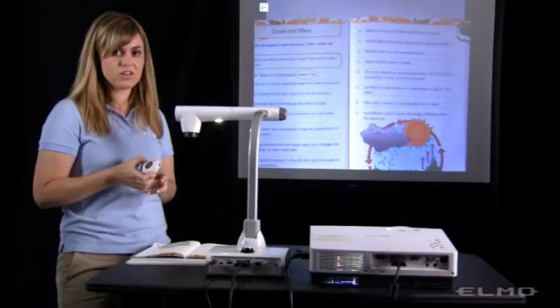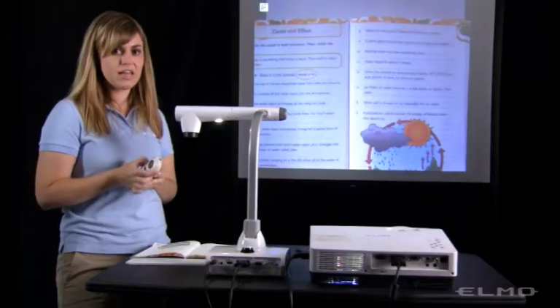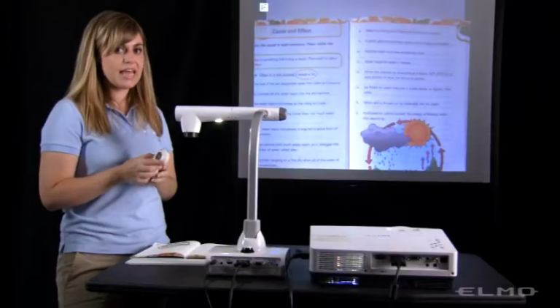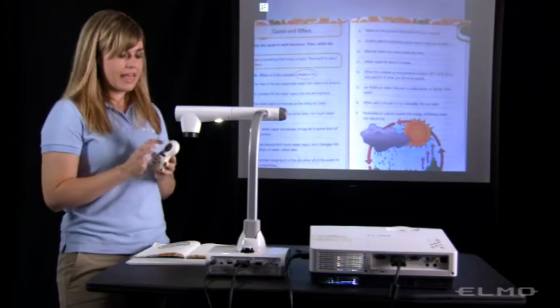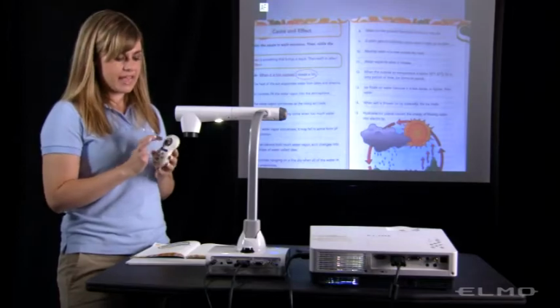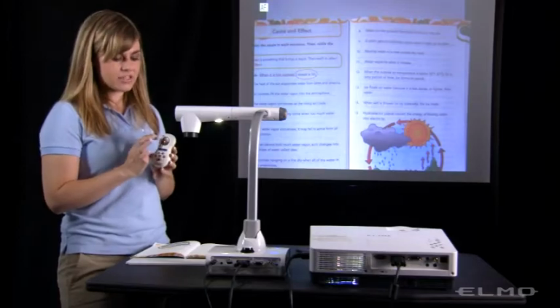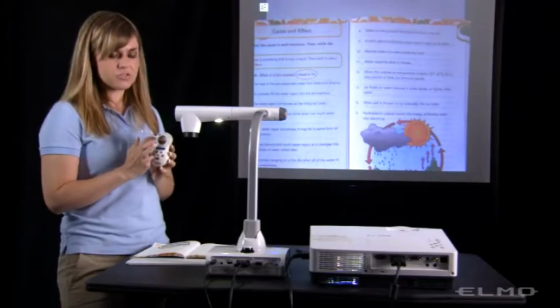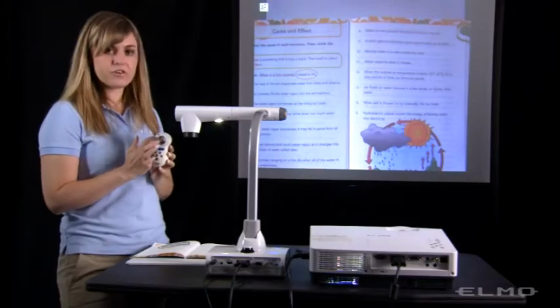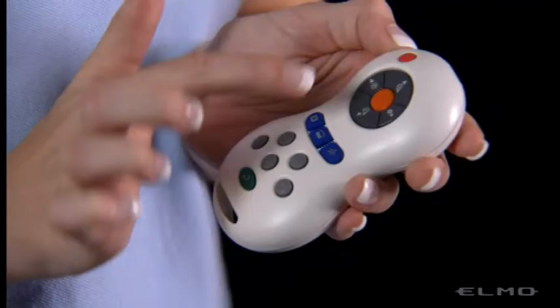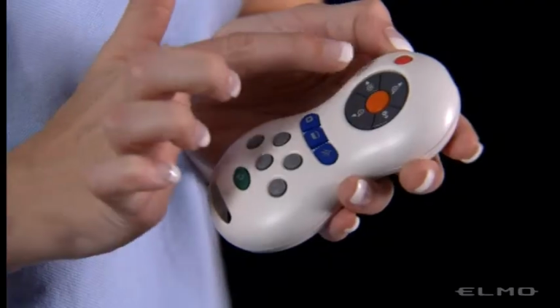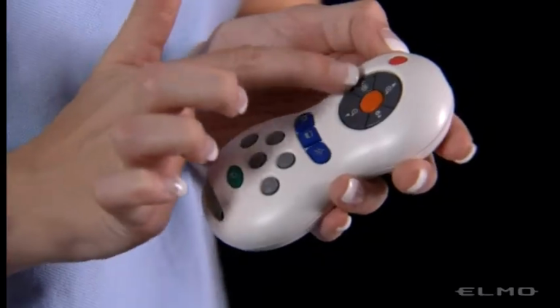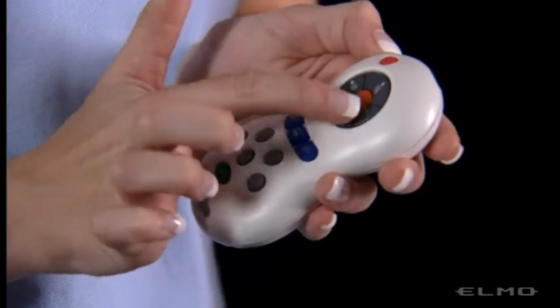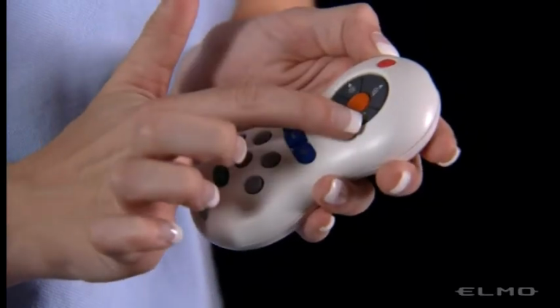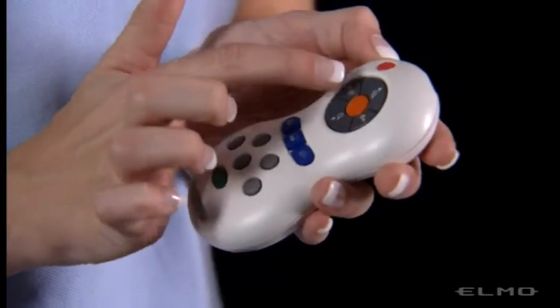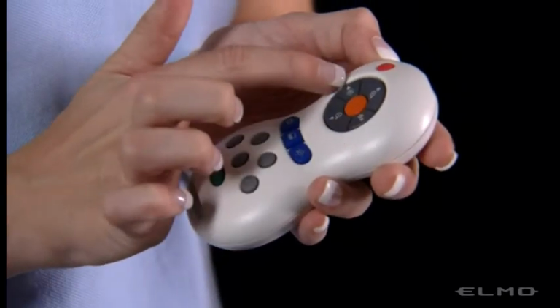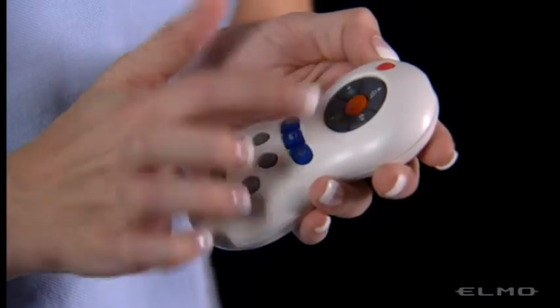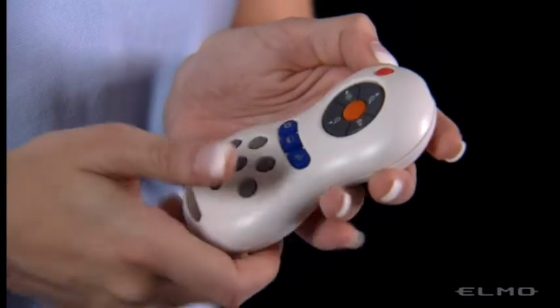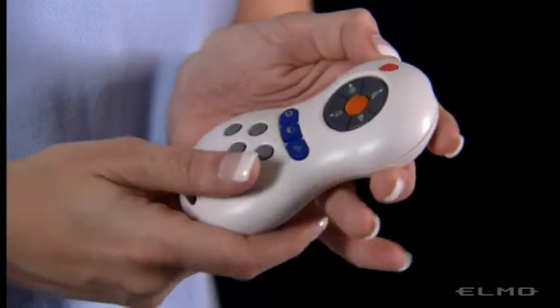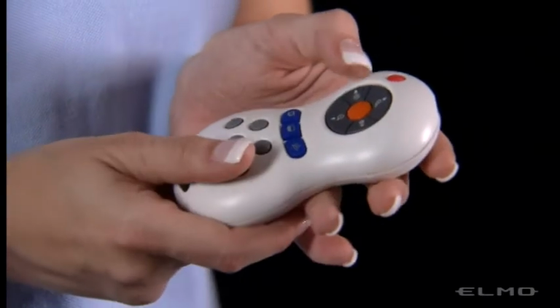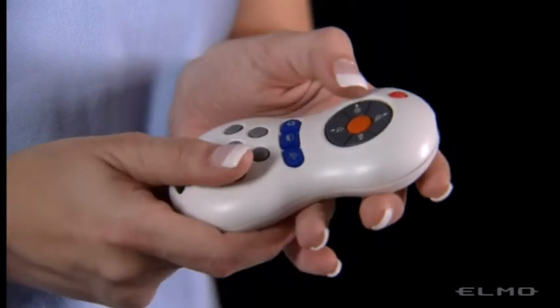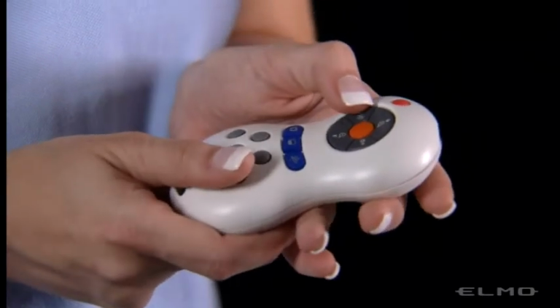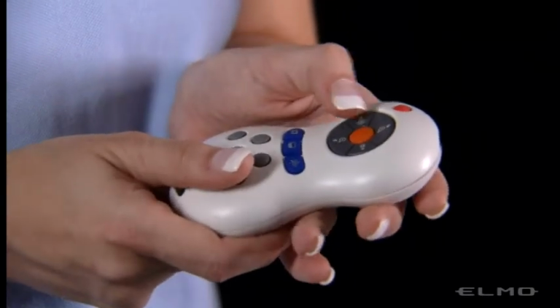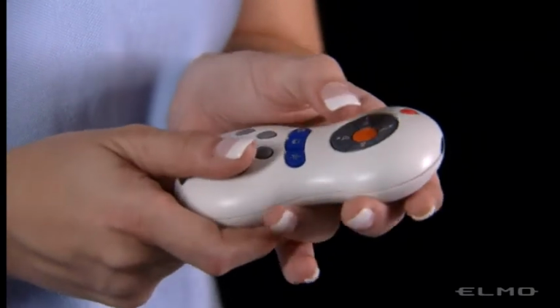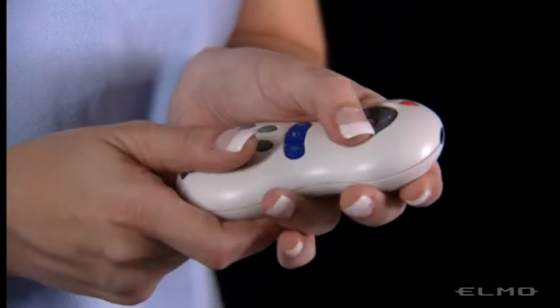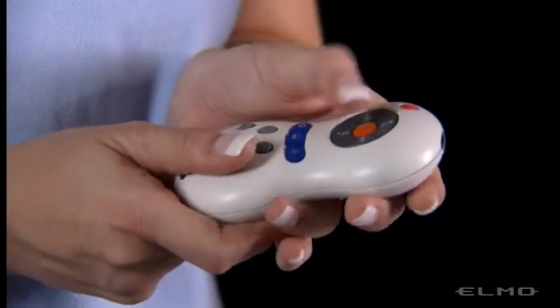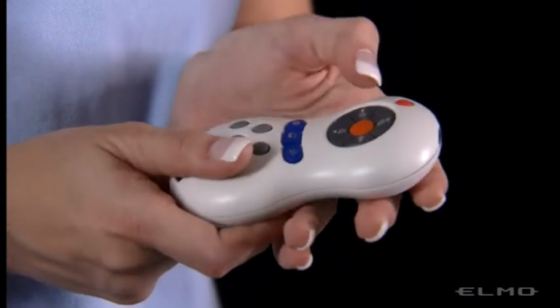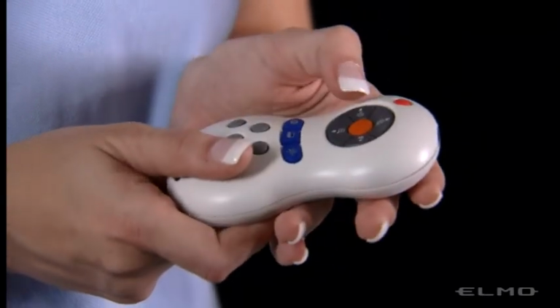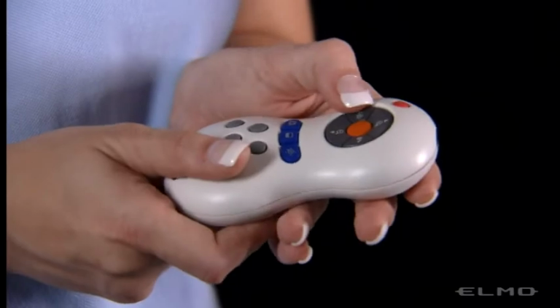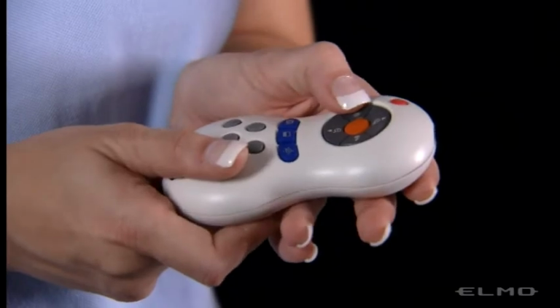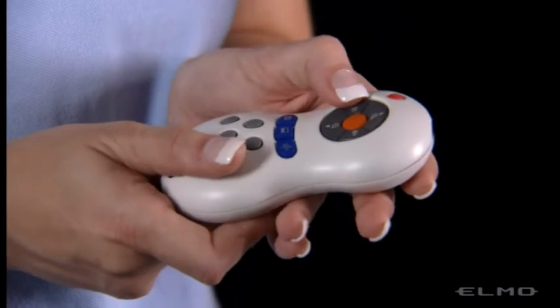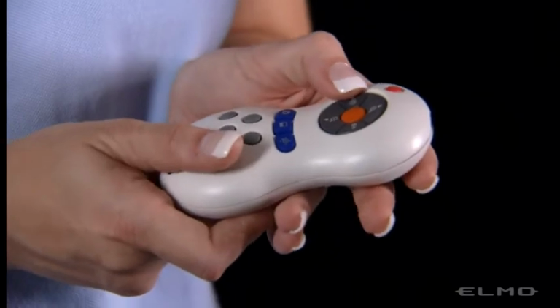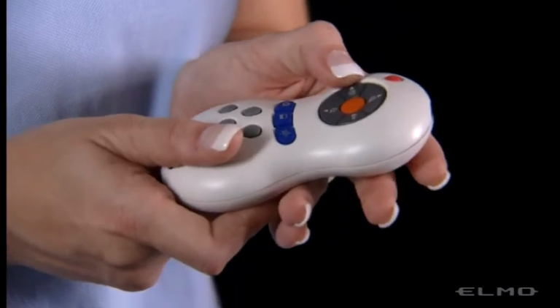The two gray buttons on the left and right will adjust the brightness so you can lighten or darken the image.